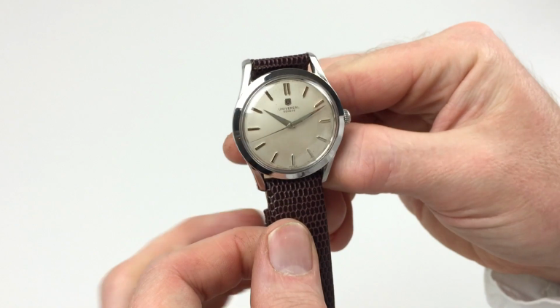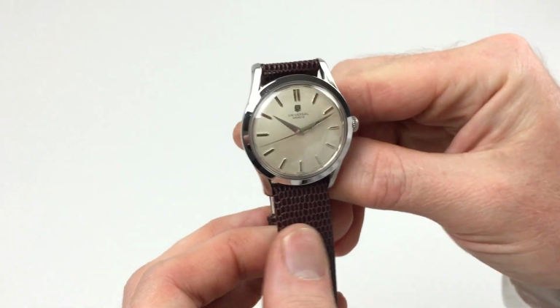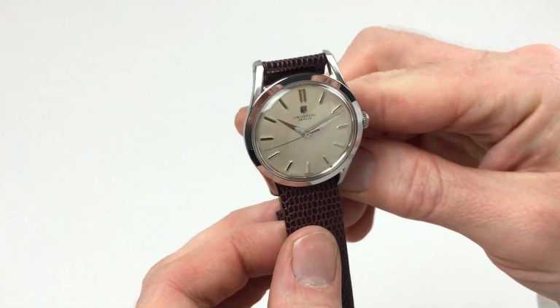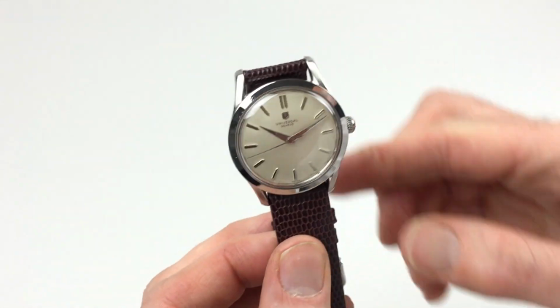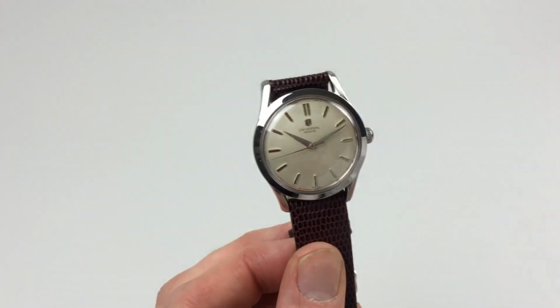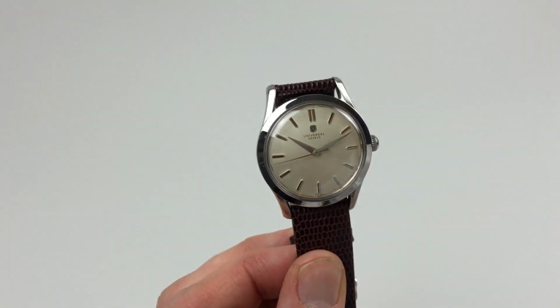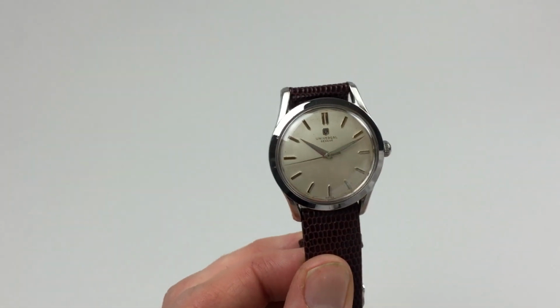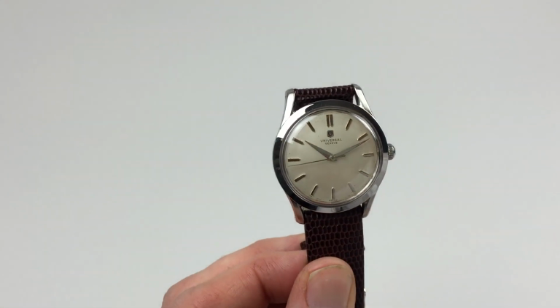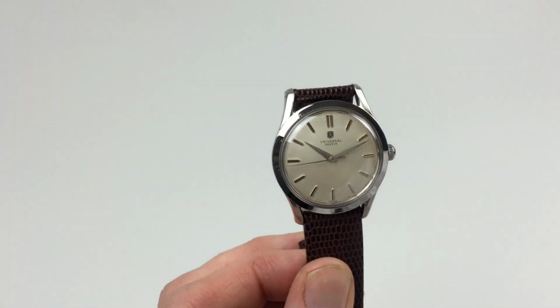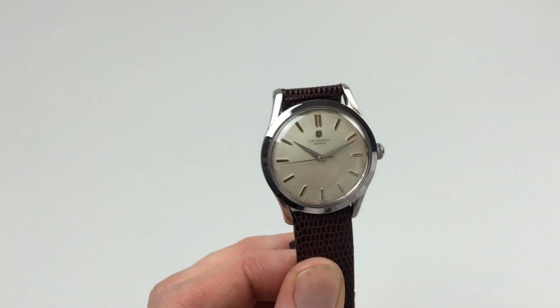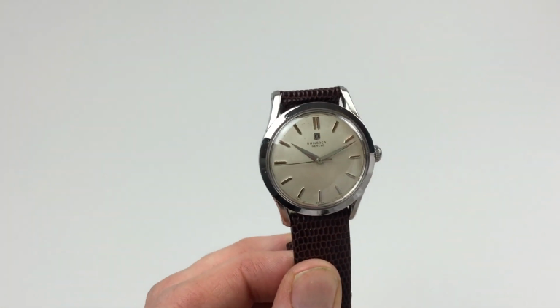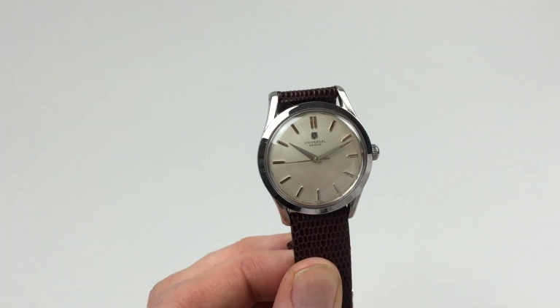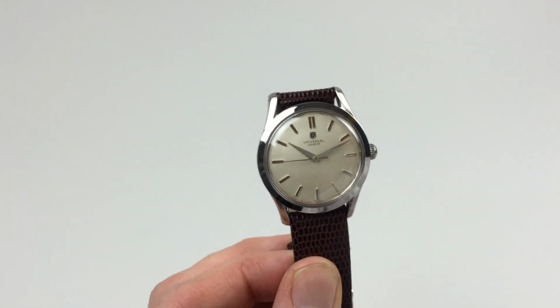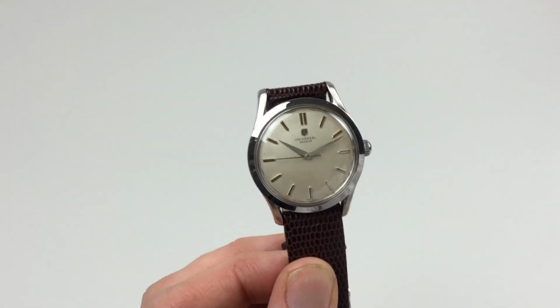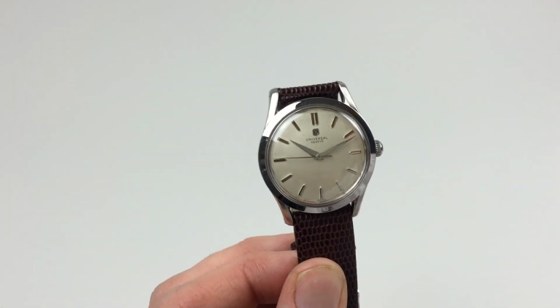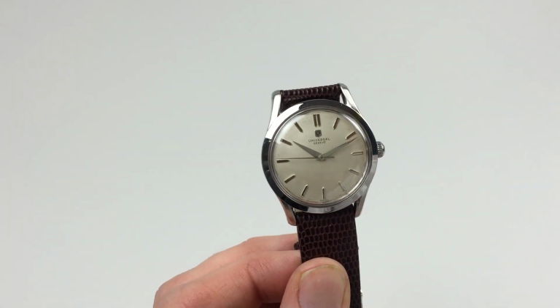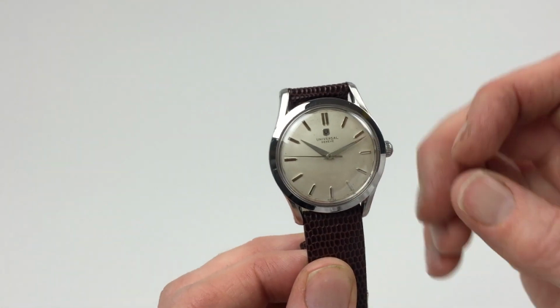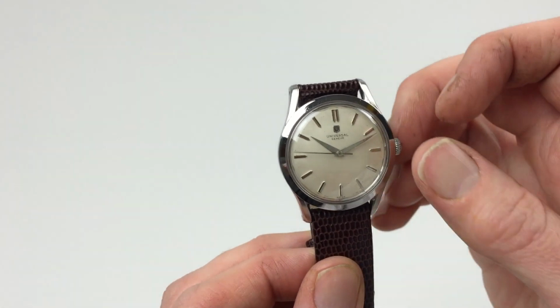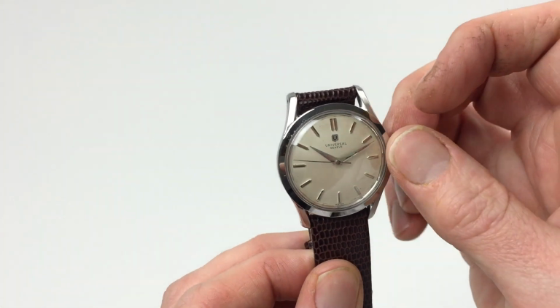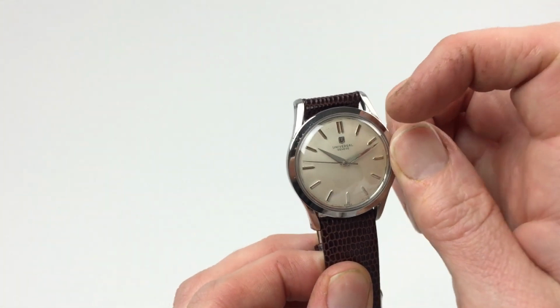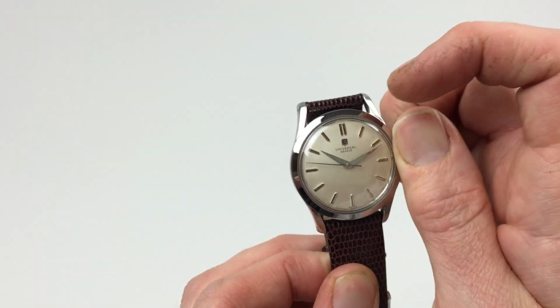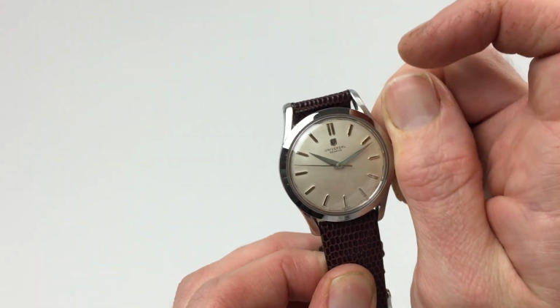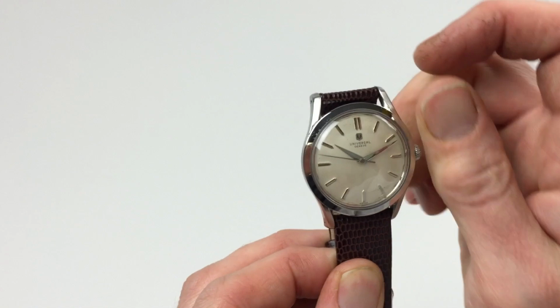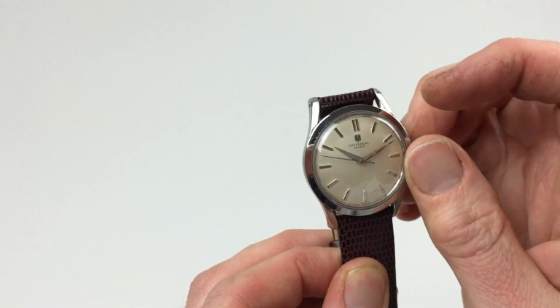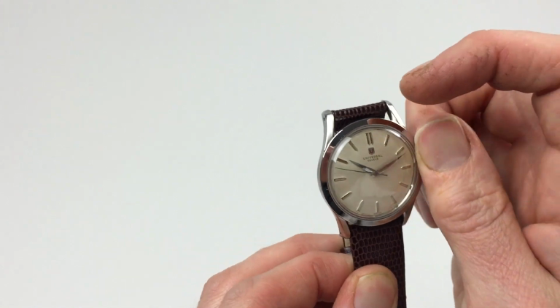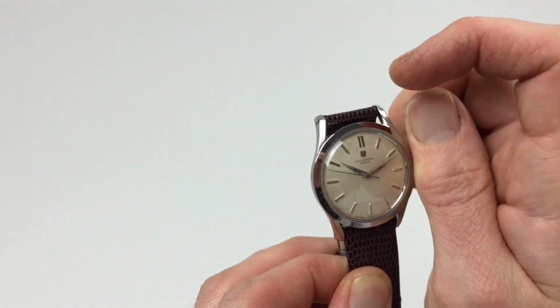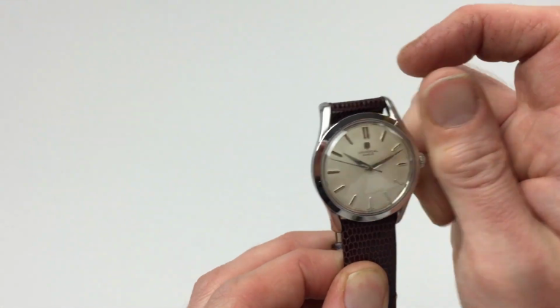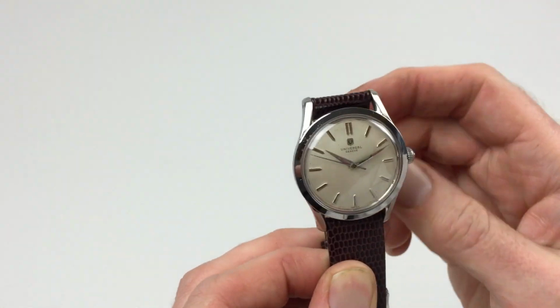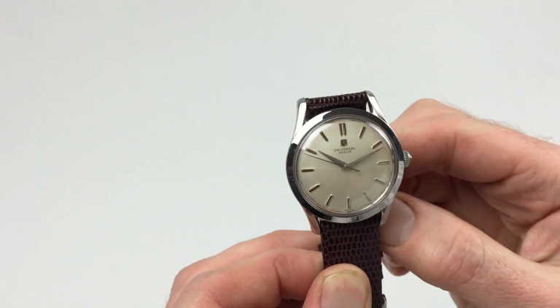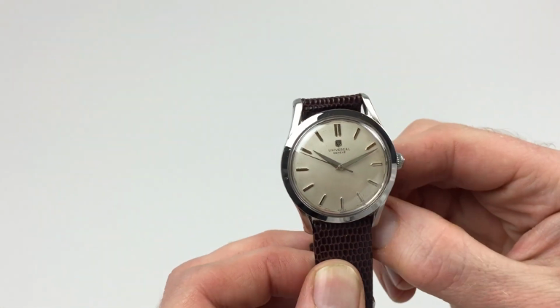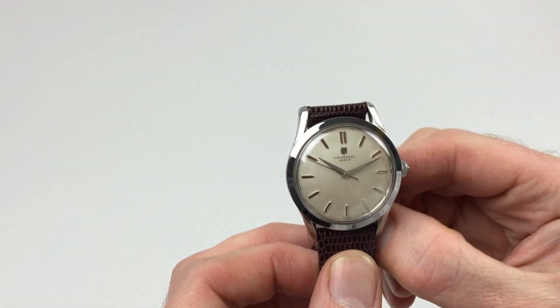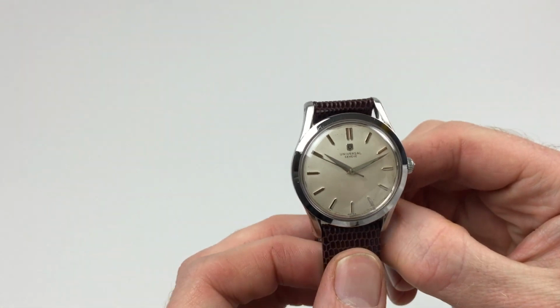It's a manual watch that requires winding when being worn. In order to achieve this, turn the crown away from you, the wearer, until the spring feels tight.